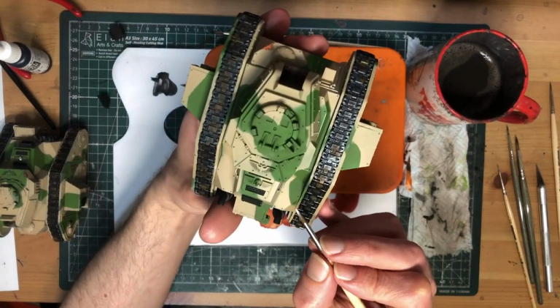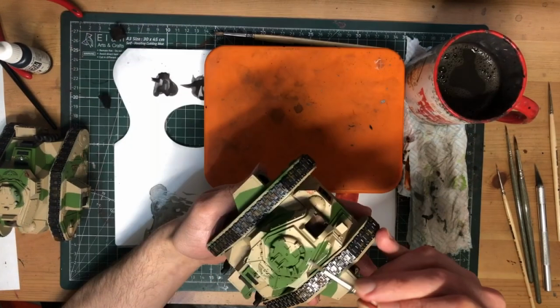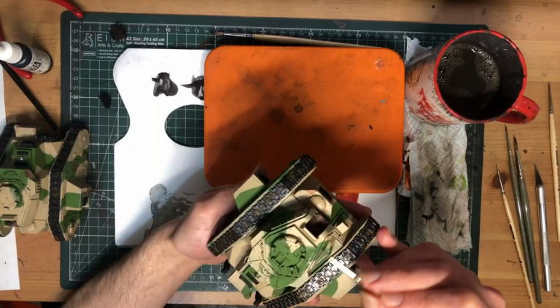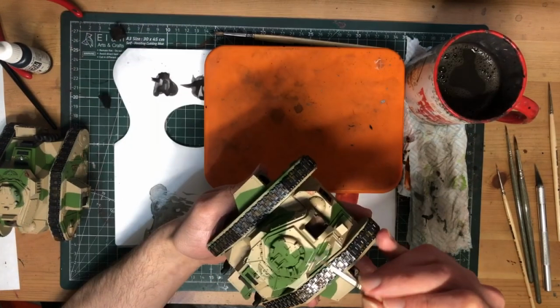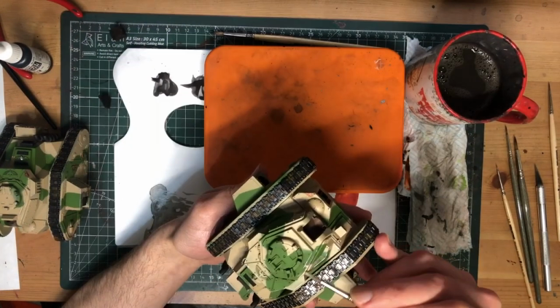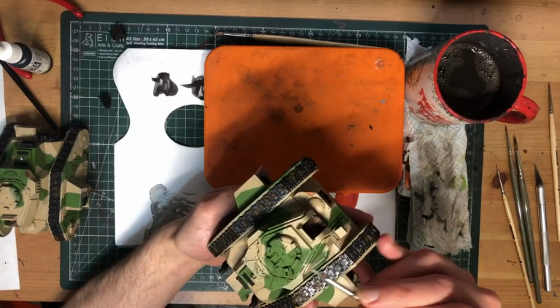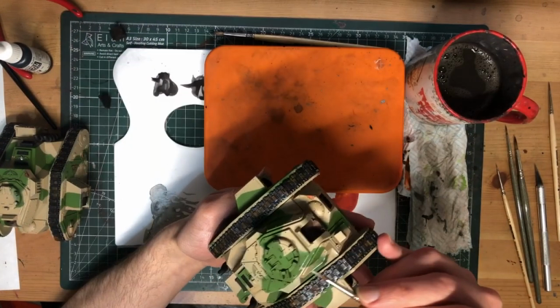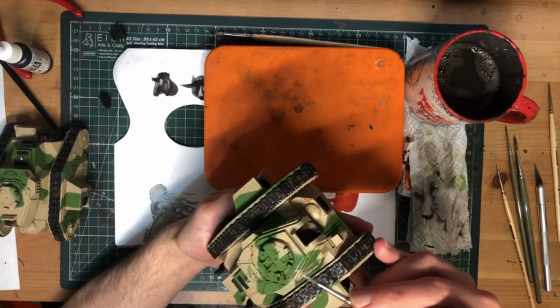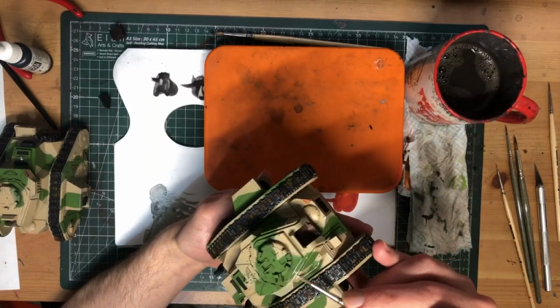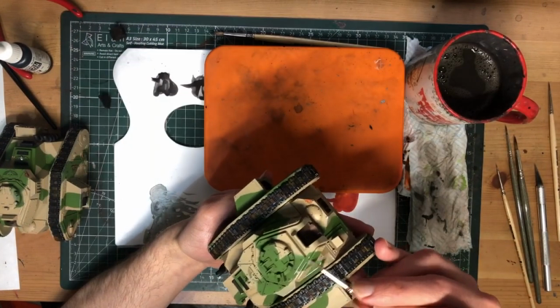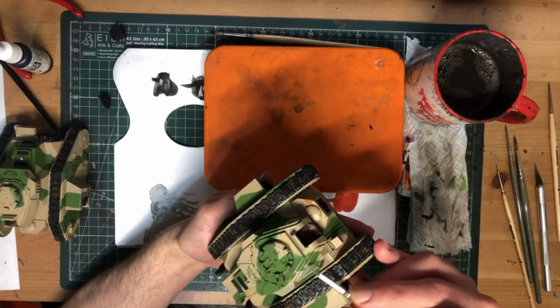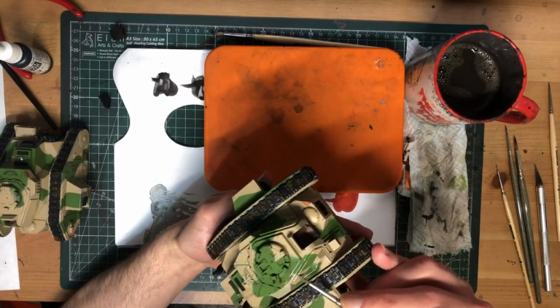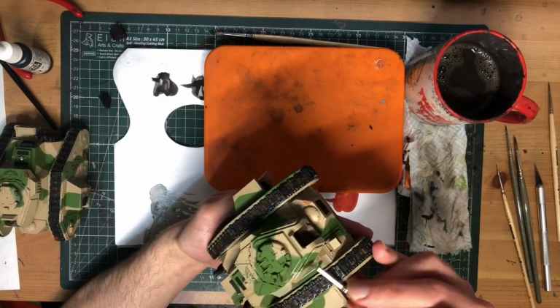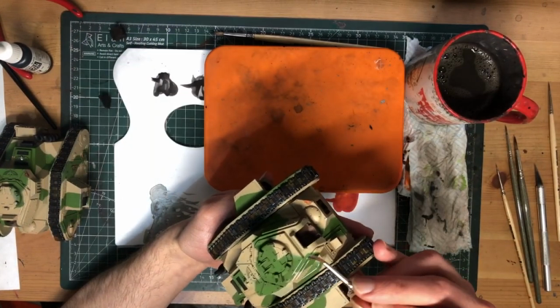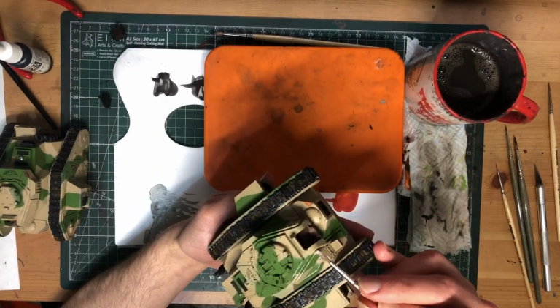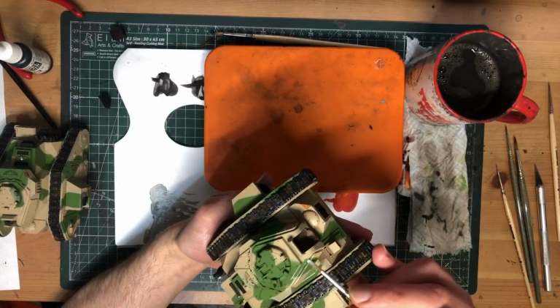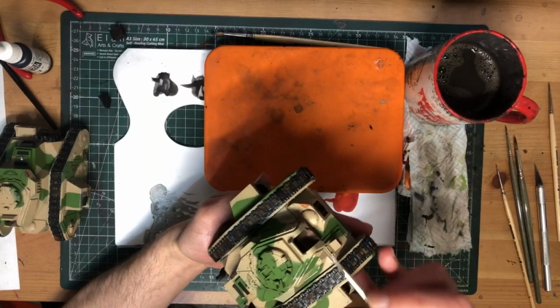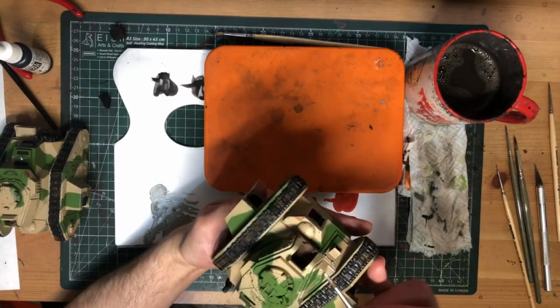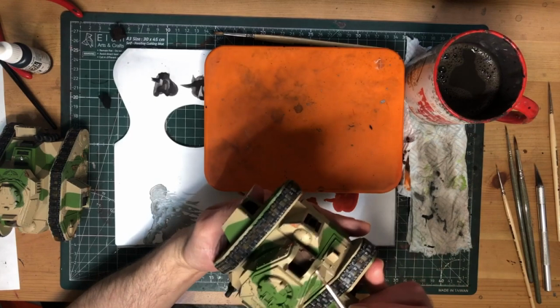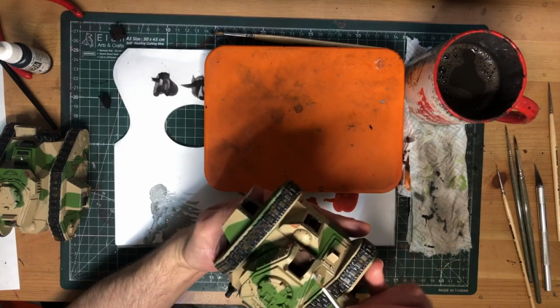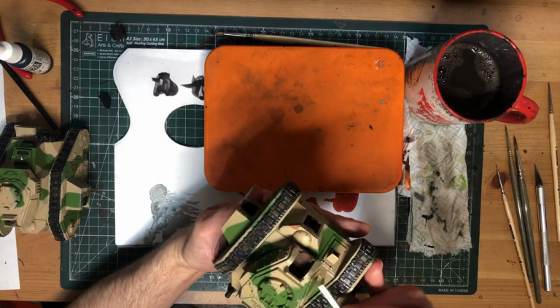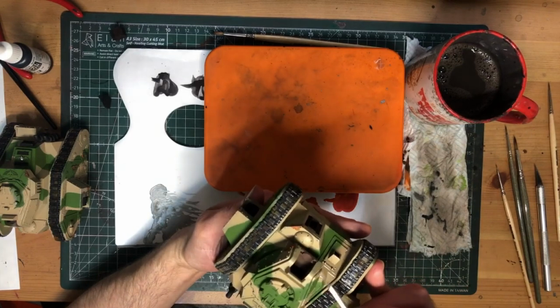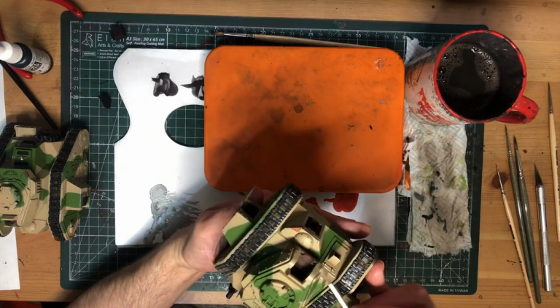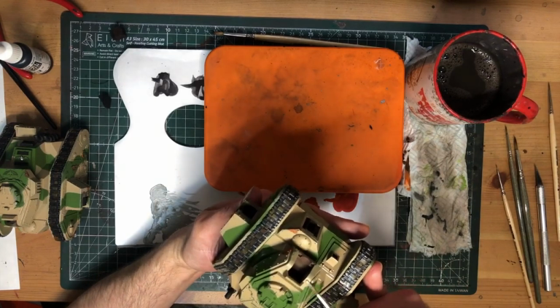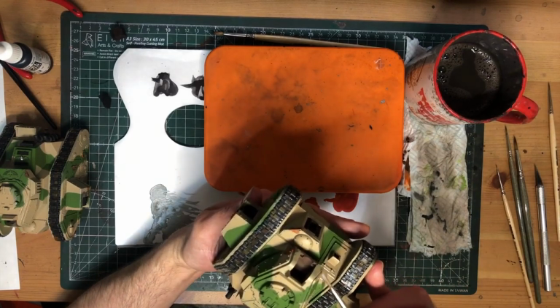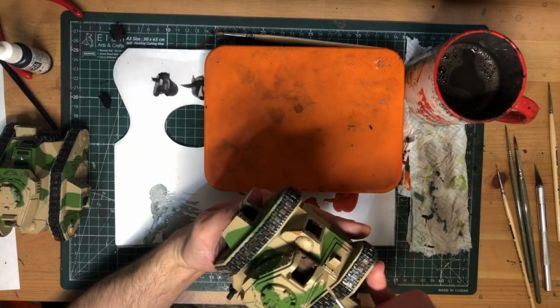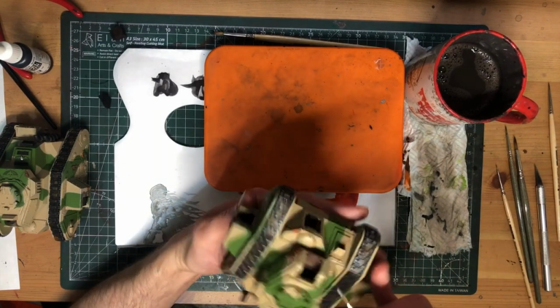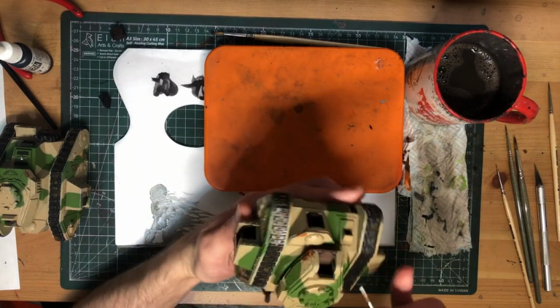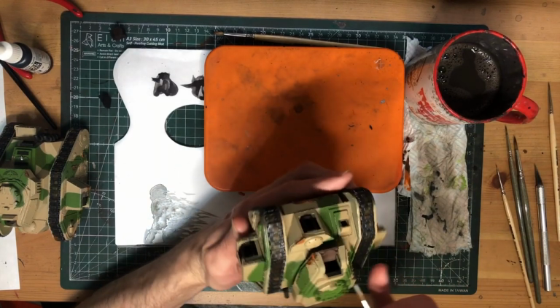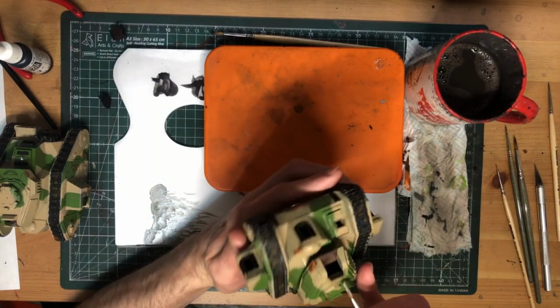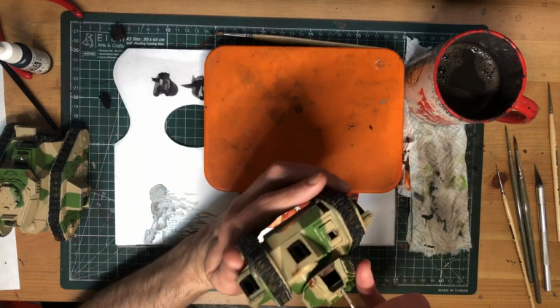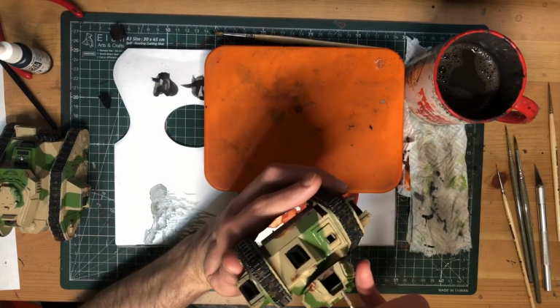Now is also a good time to hit some details like the aquilas and exhausts with a coat of paint.